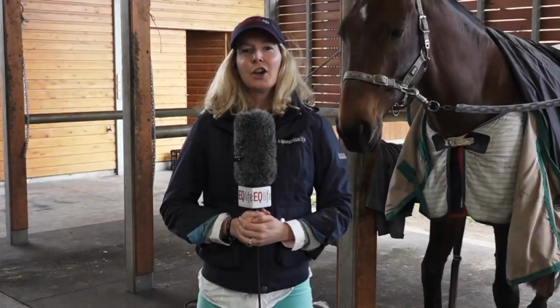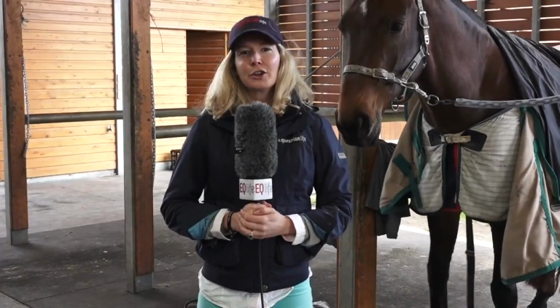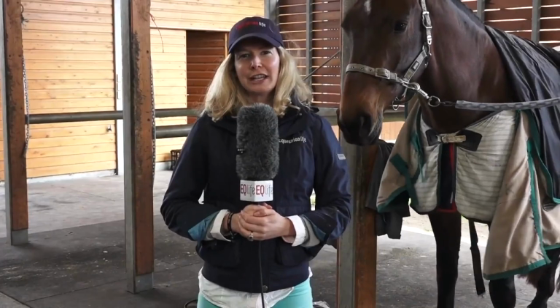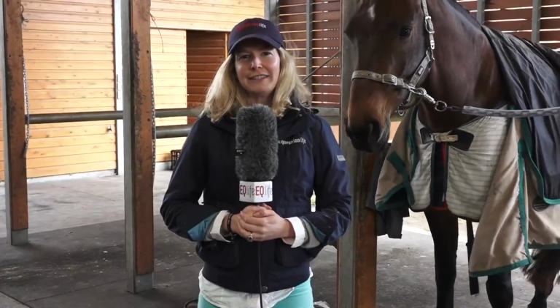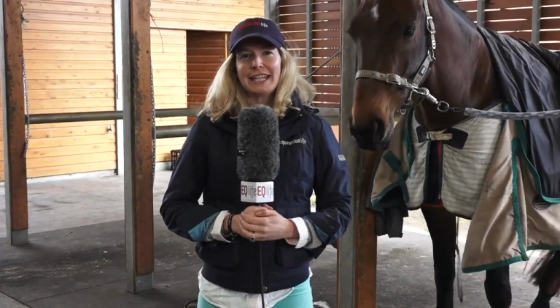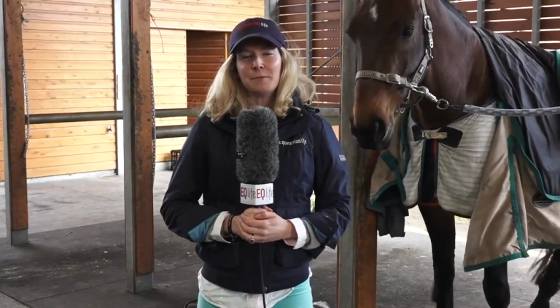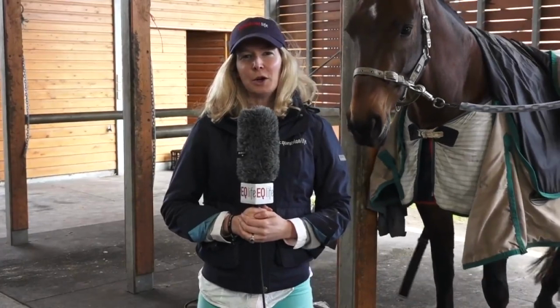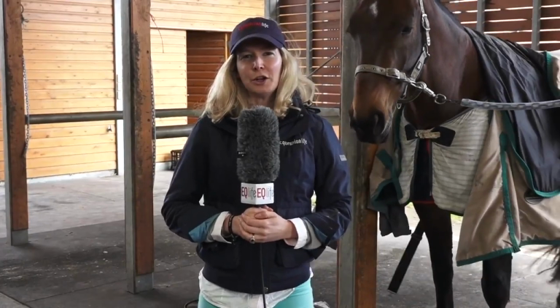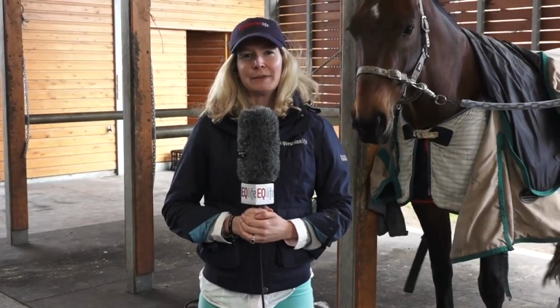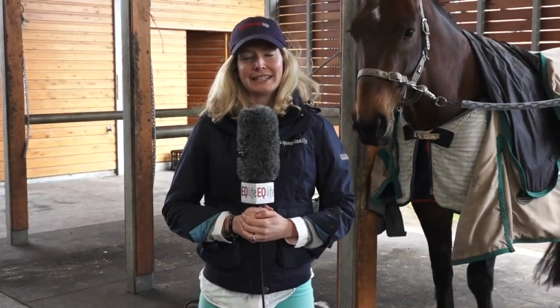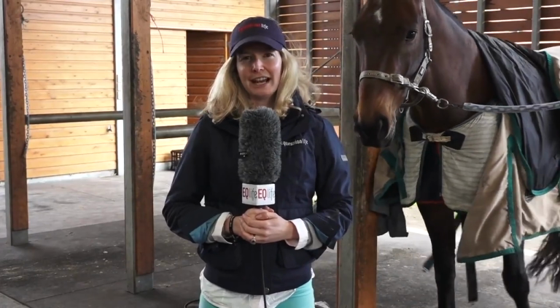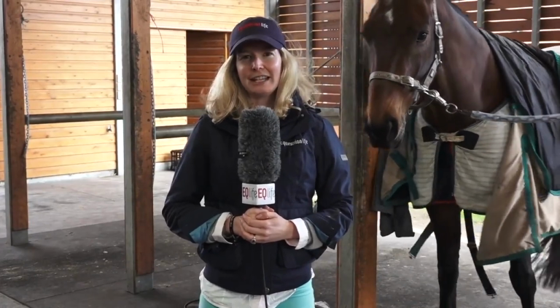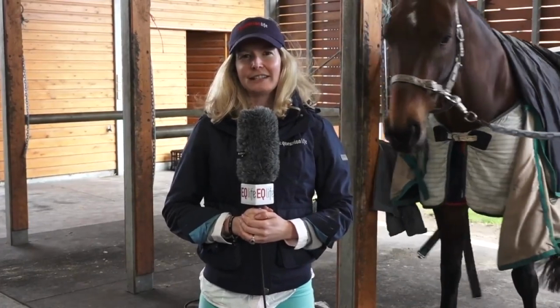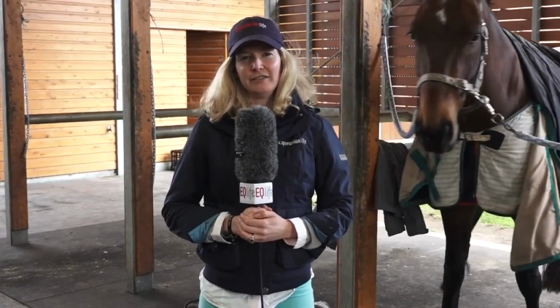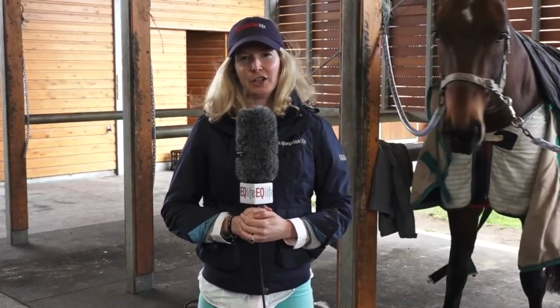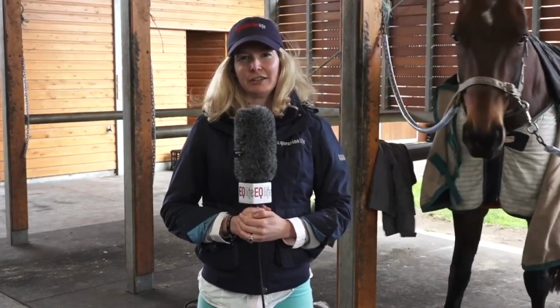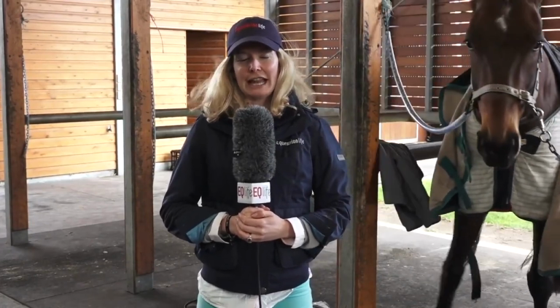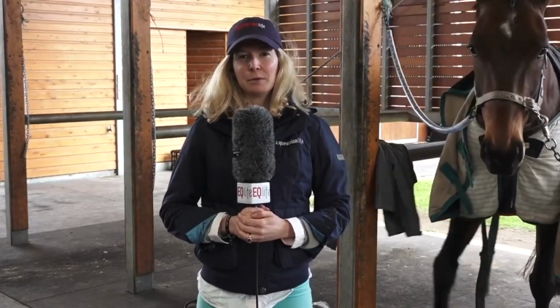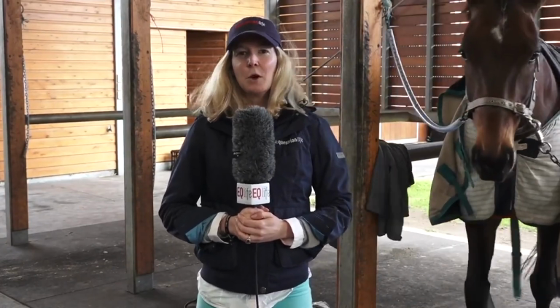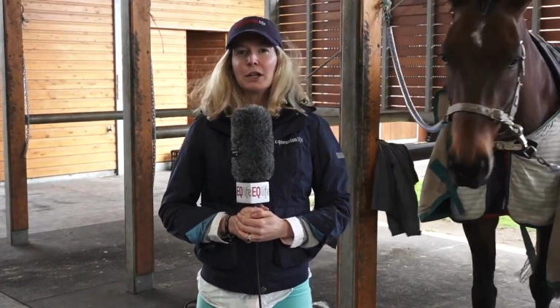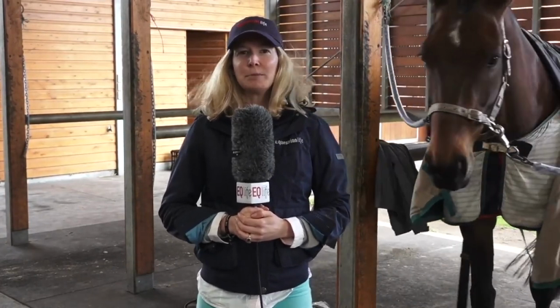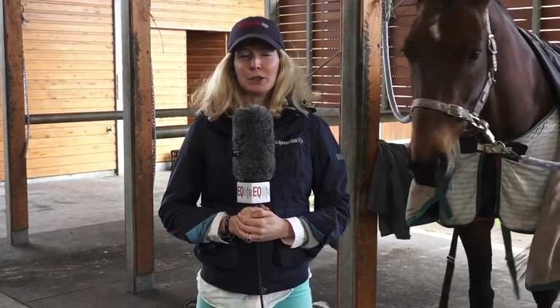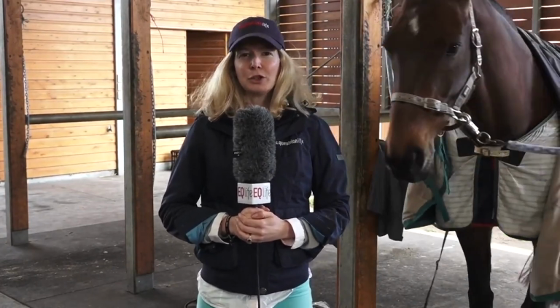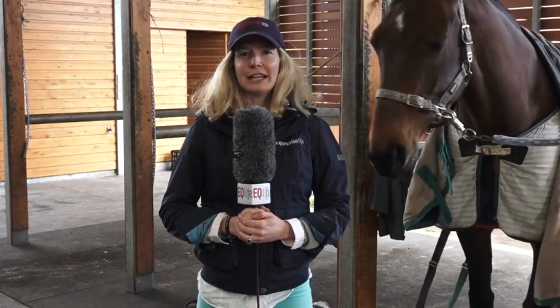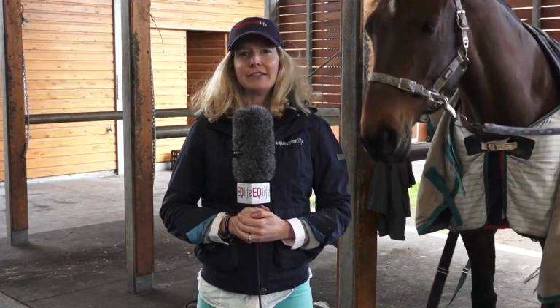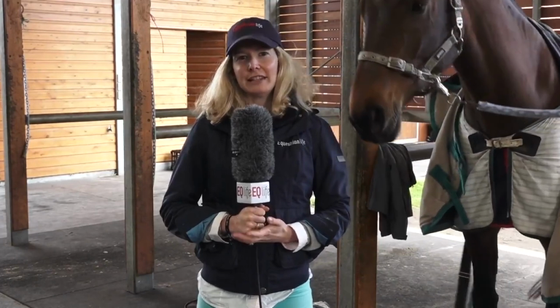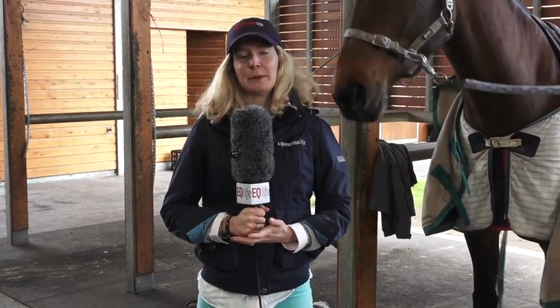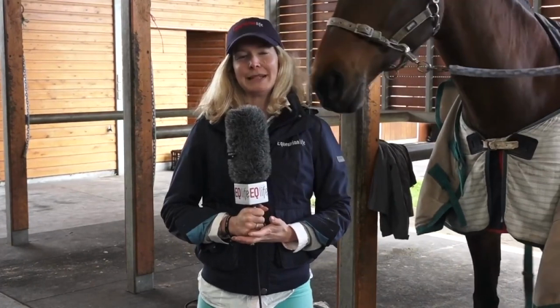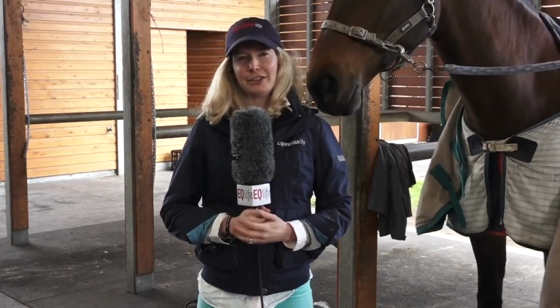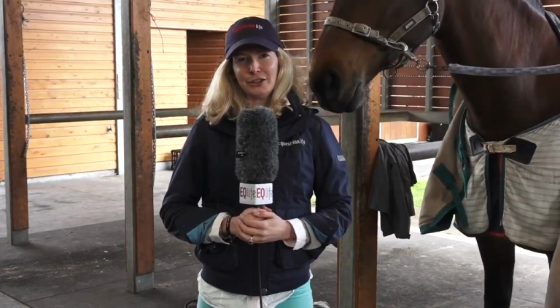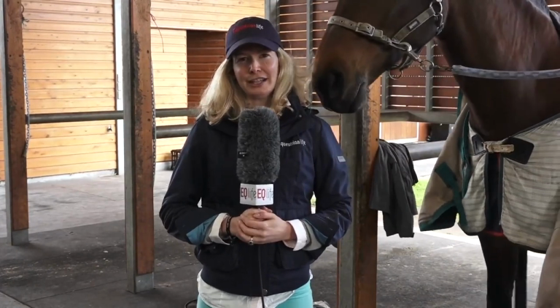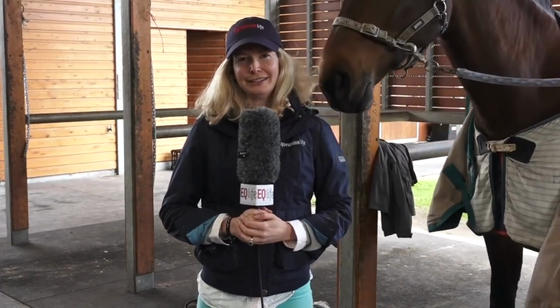Good evening and welcome to tonight's video recap. We hope you enjoy everything that we're bringing to you tonight.